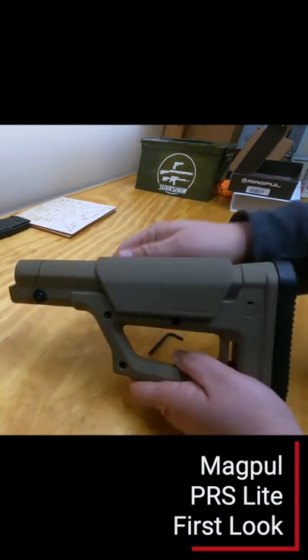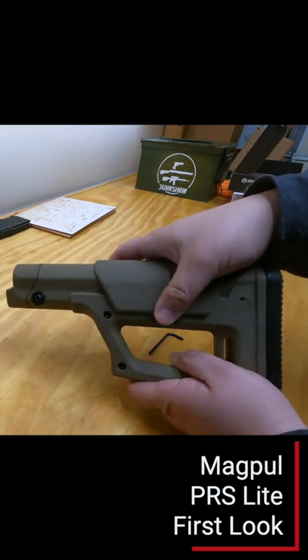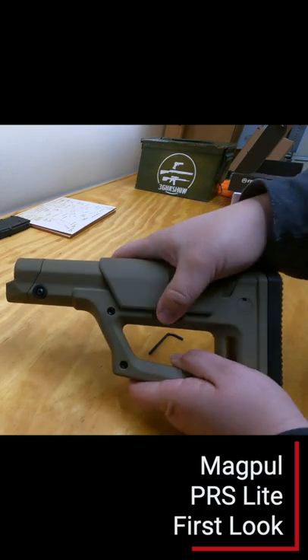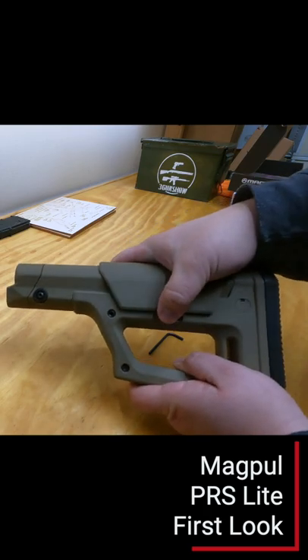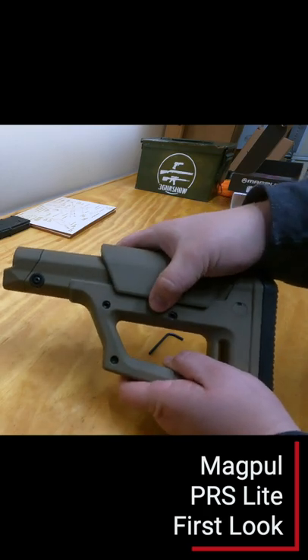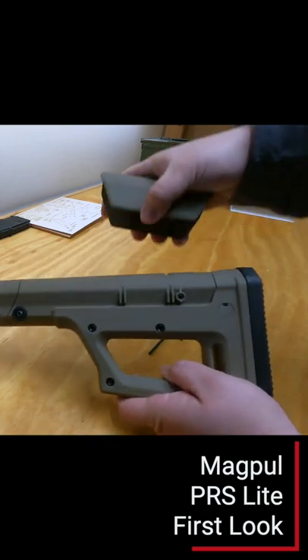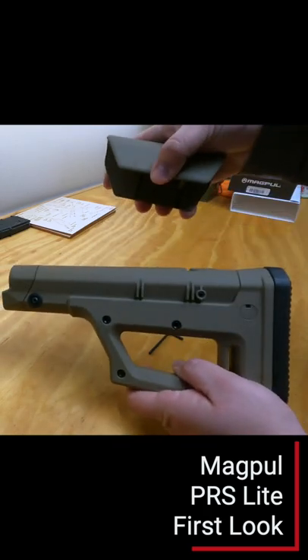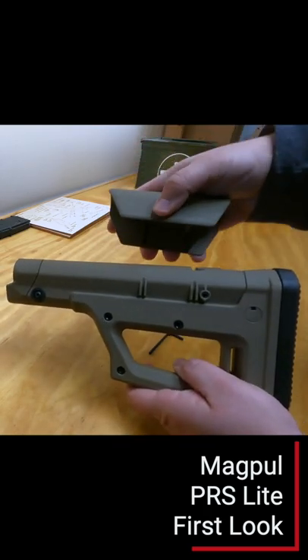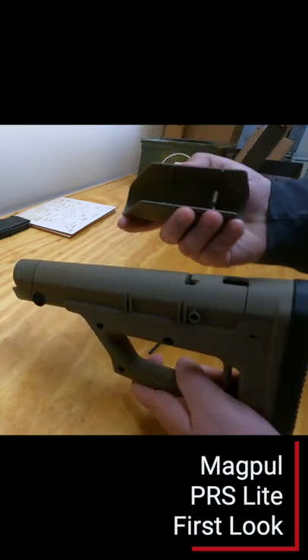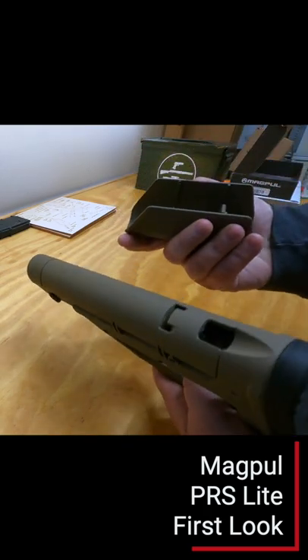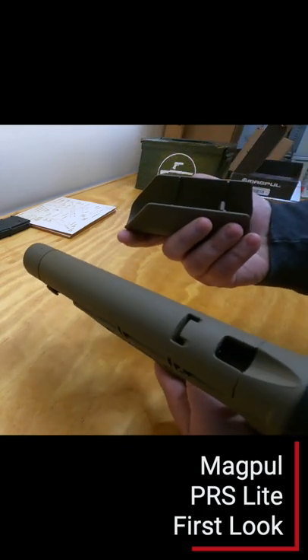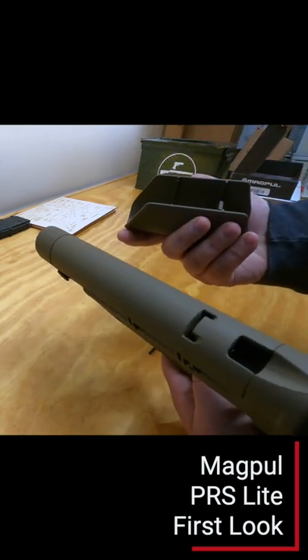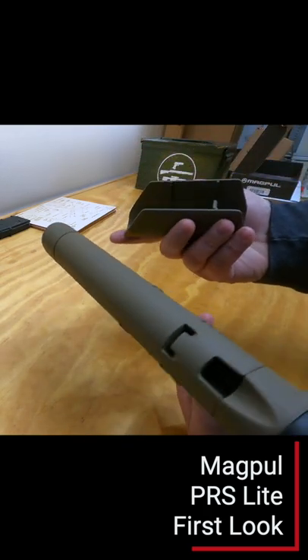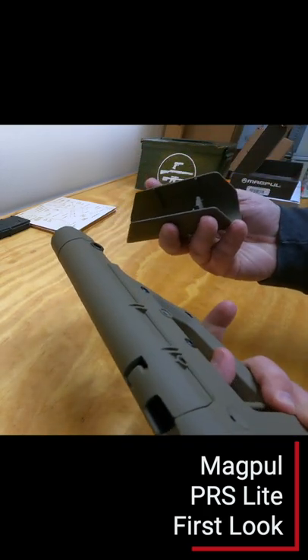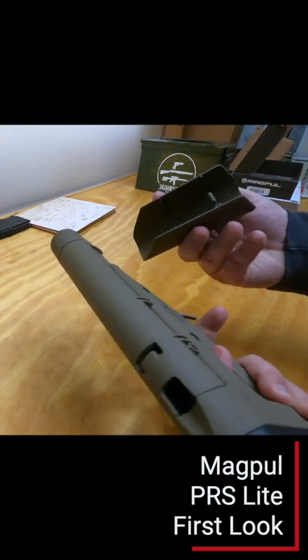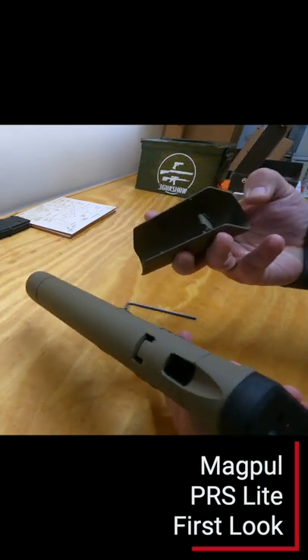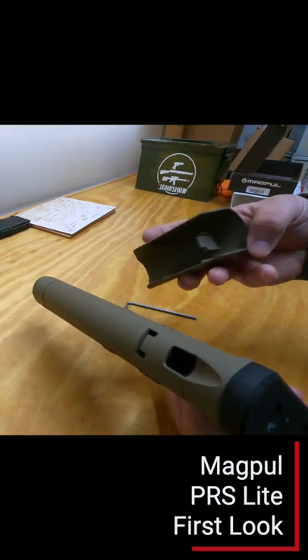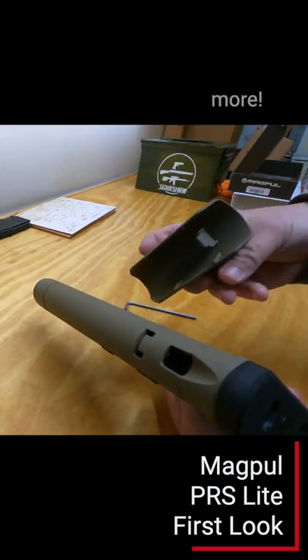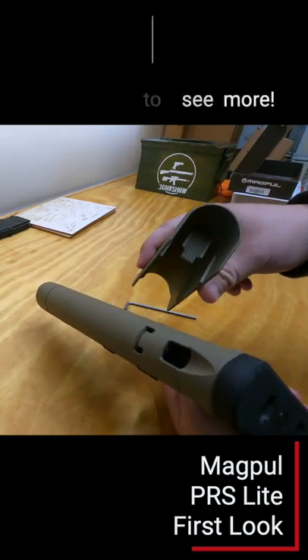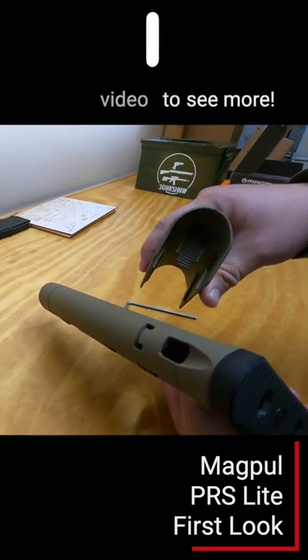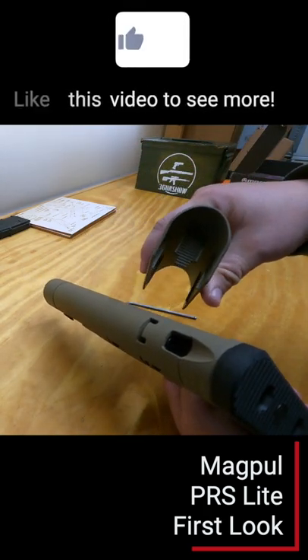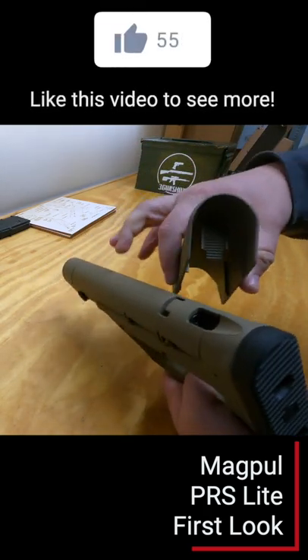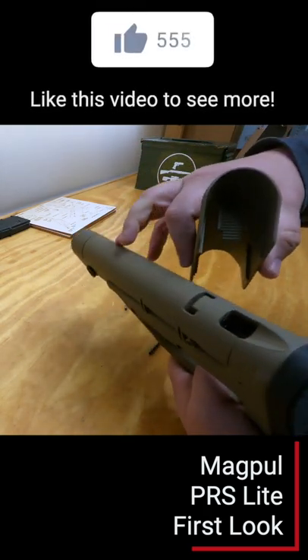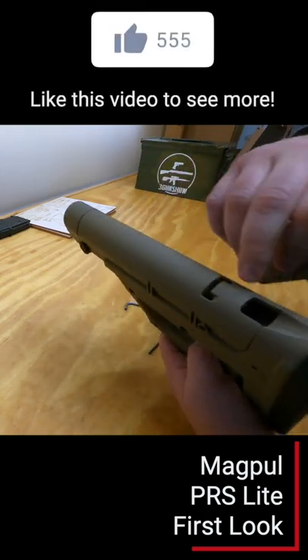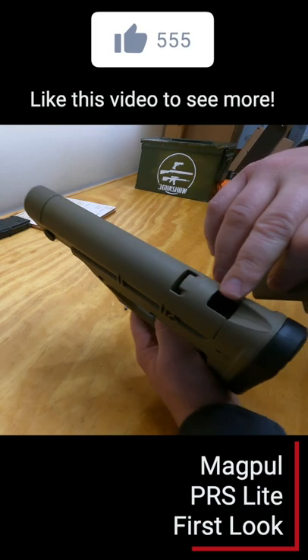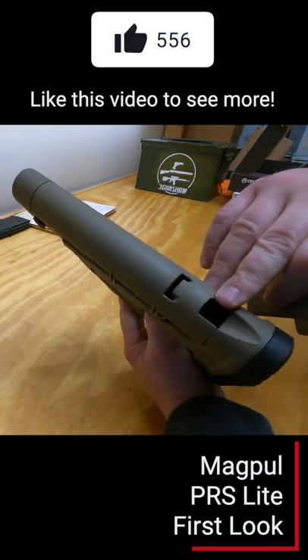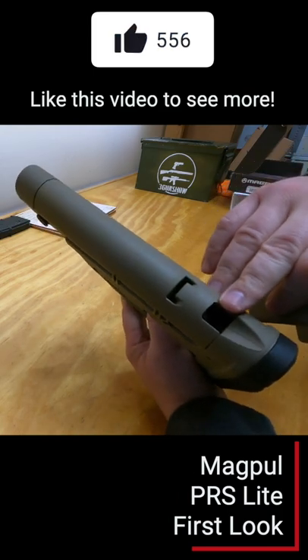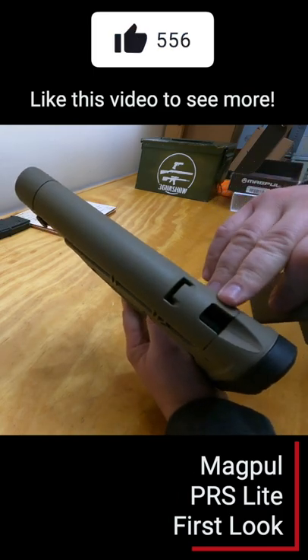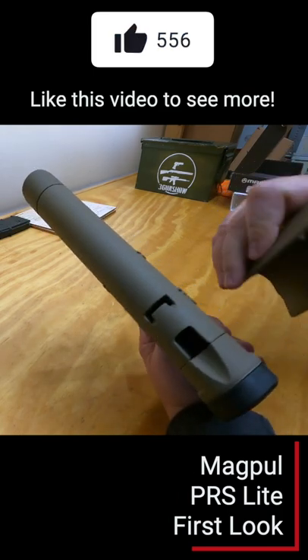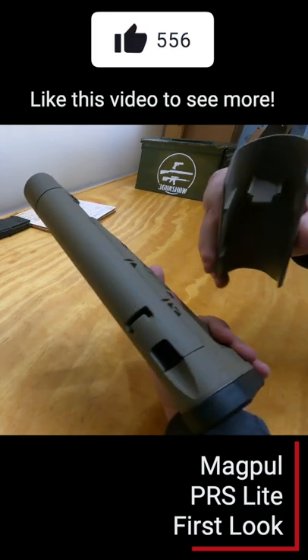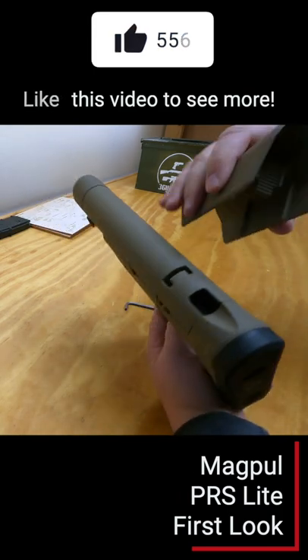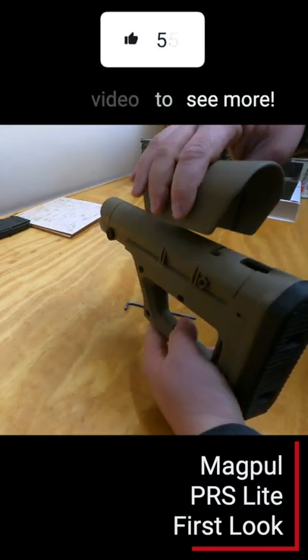I borrowed this stock from our front and I have to give it back soon, so if you want to see a full video on it, be sure to like and subscribe. If it's popular enough, I'll make one.